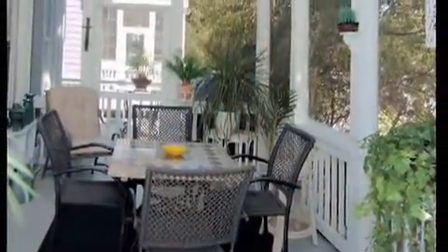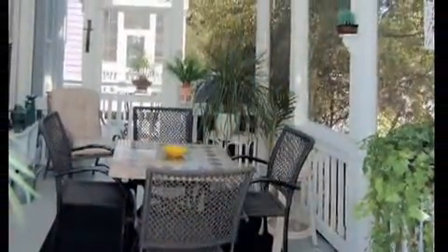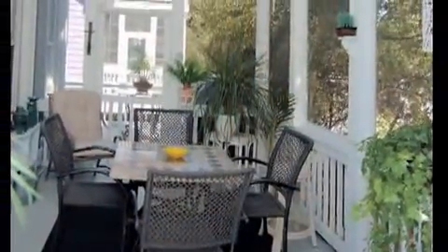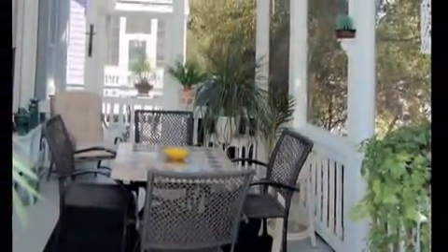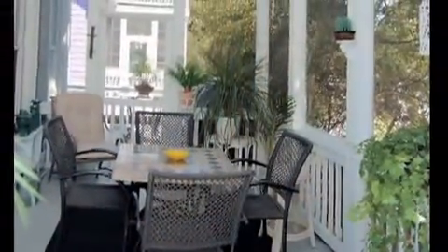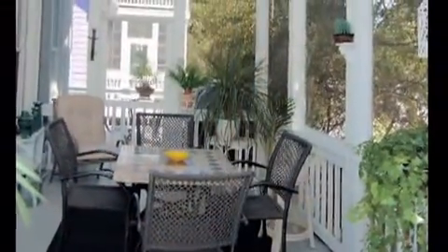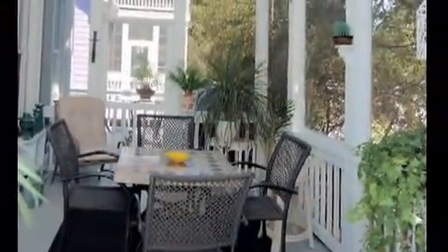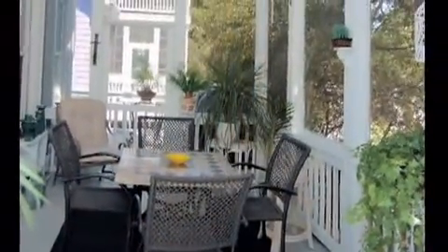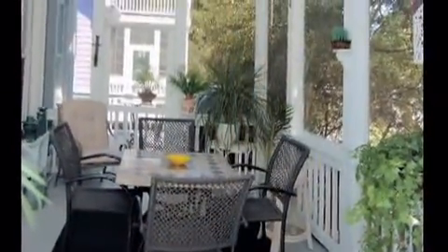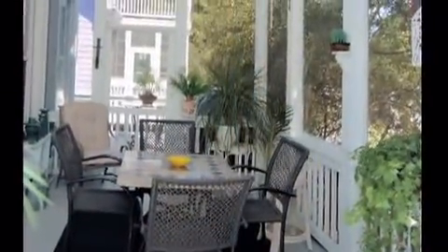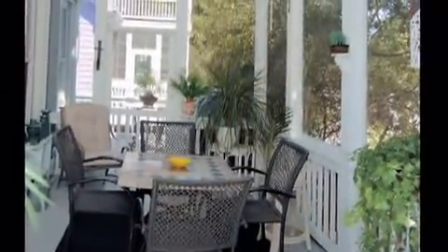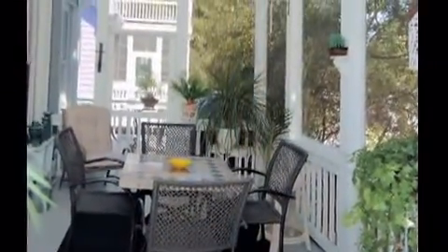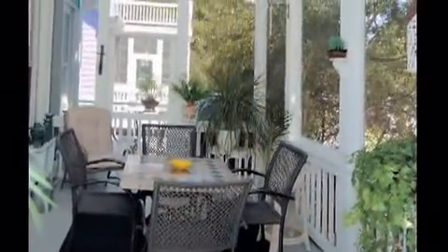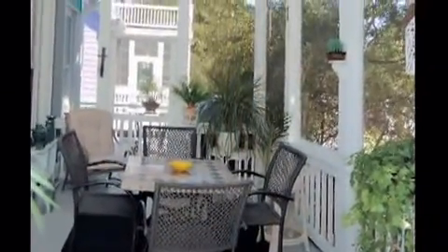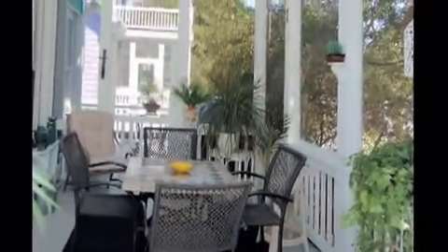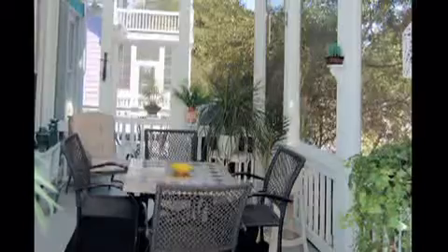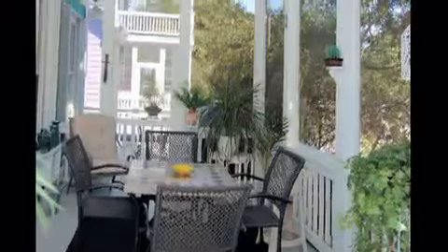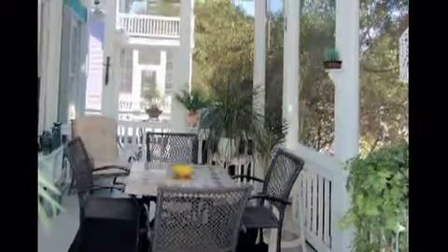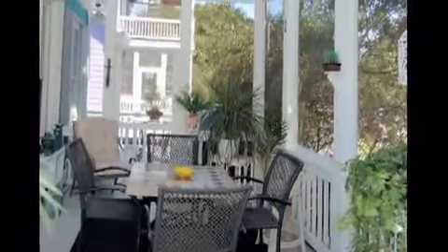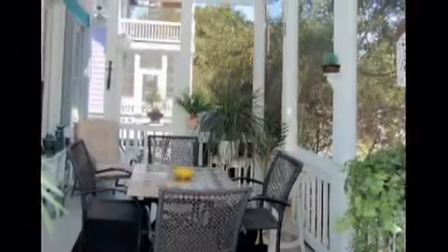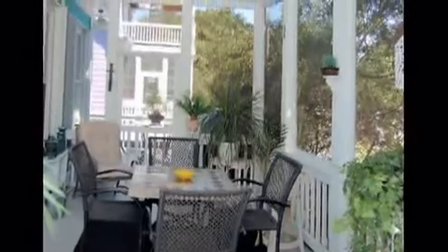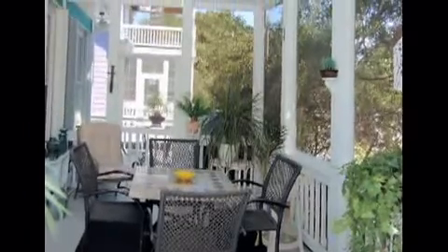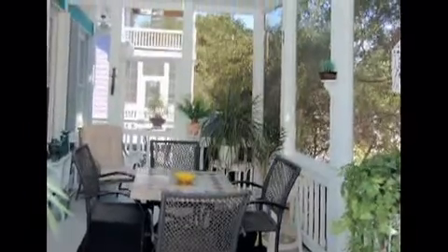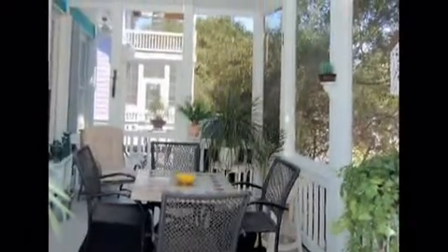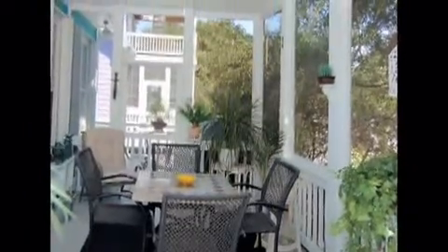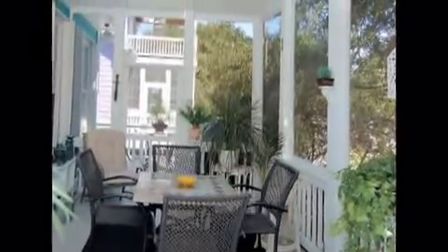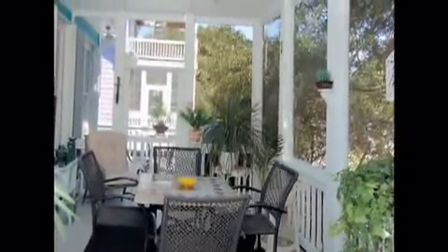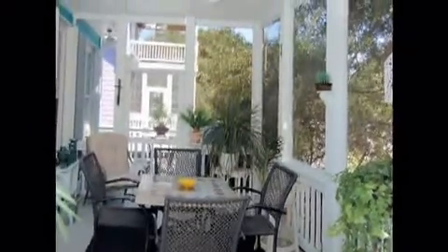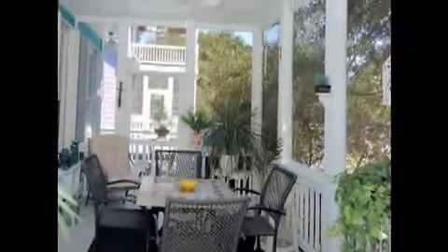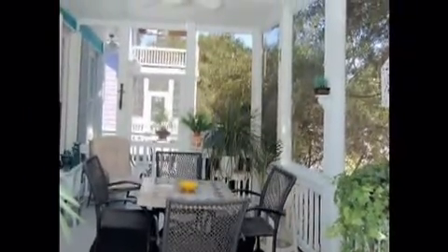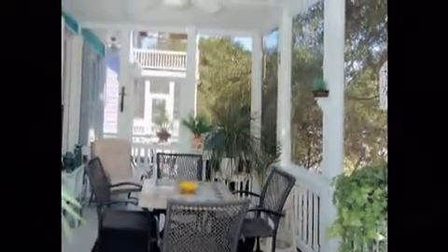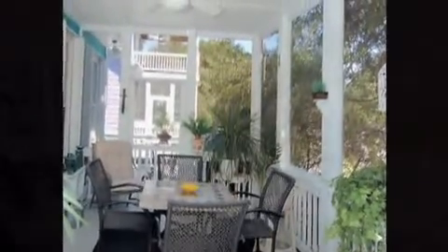Located off the living room is the screened-in porch, perfect for dining and enjoying the cooling breezes.